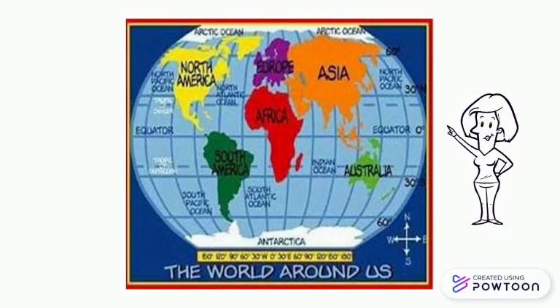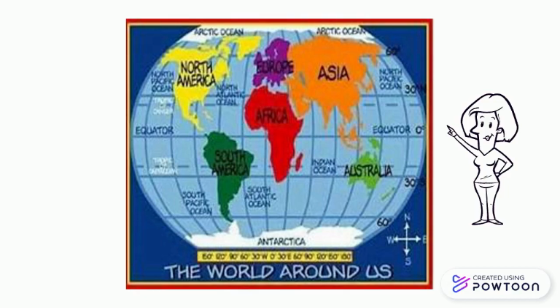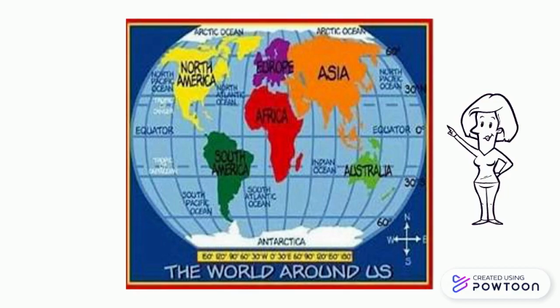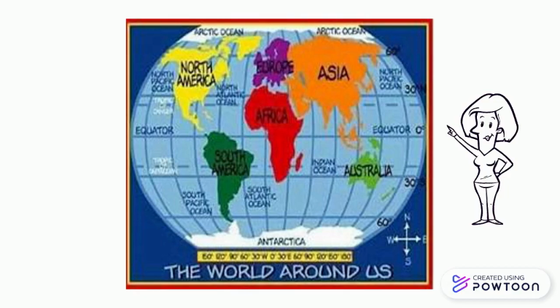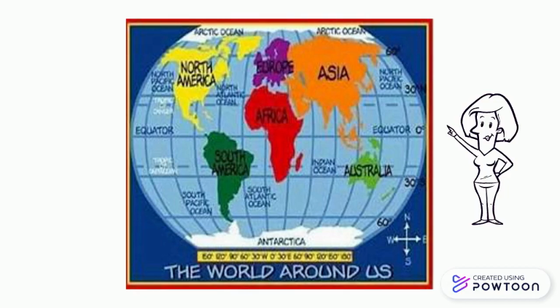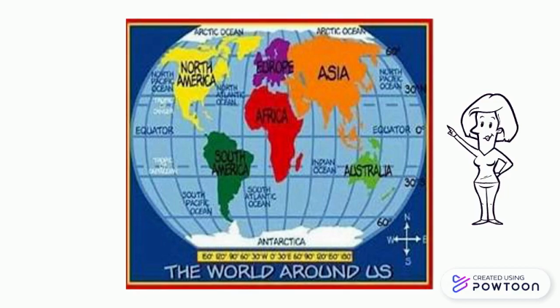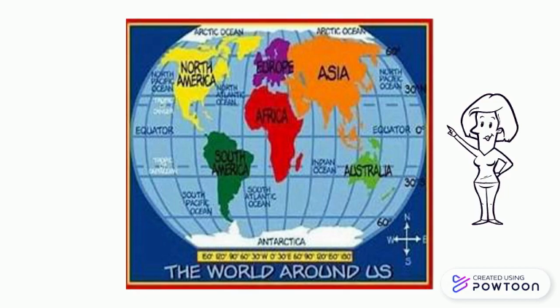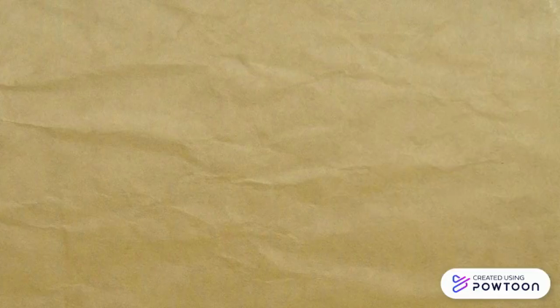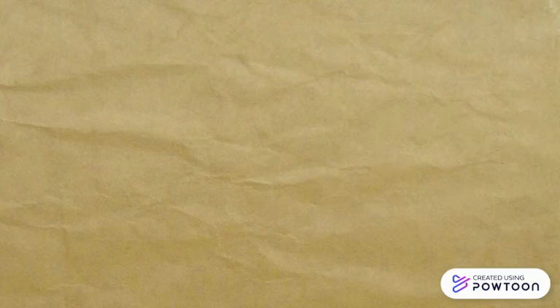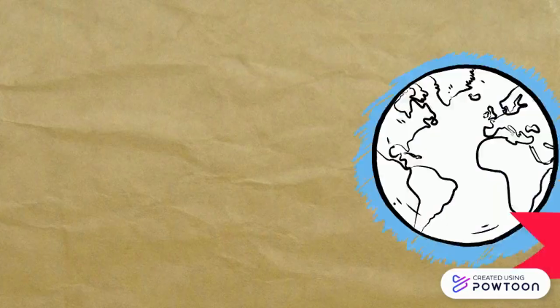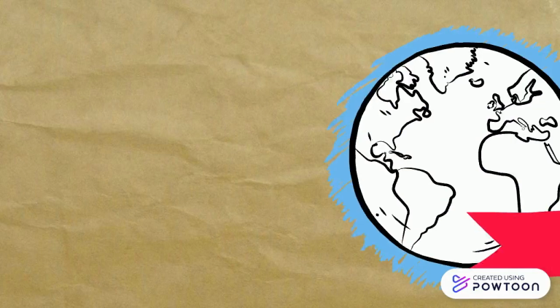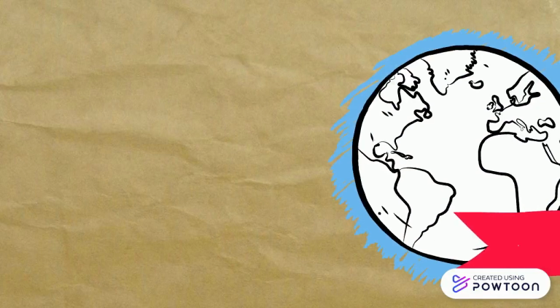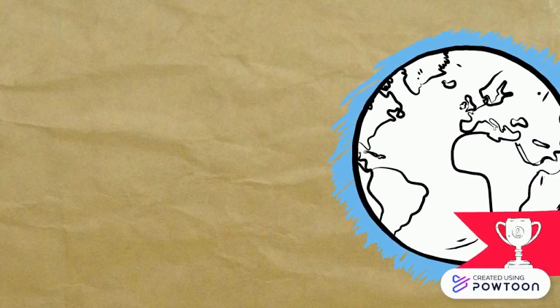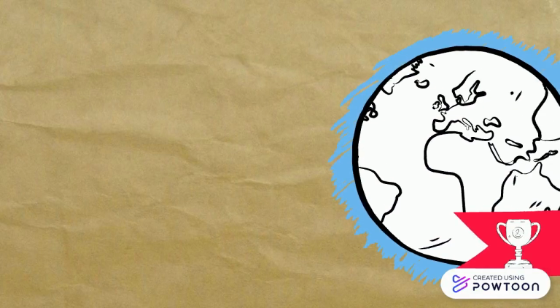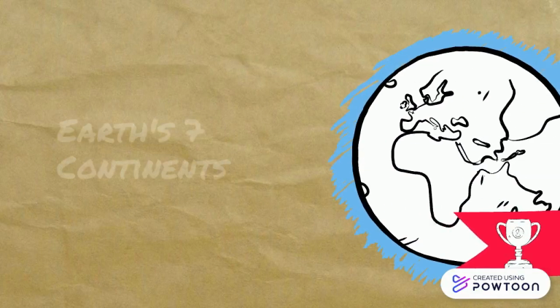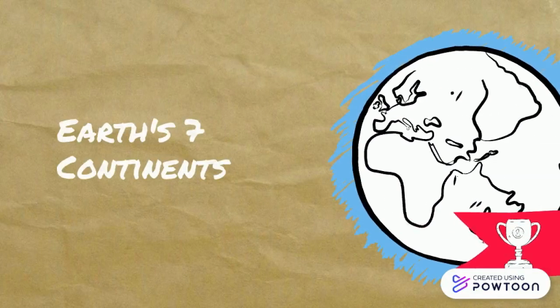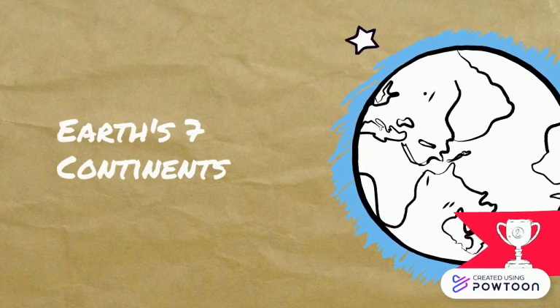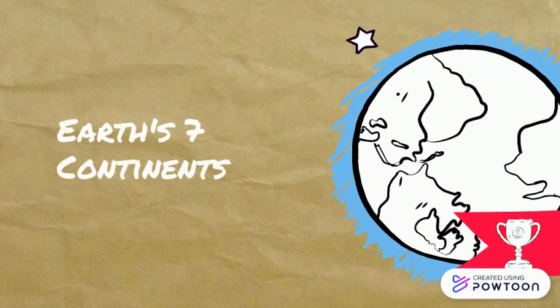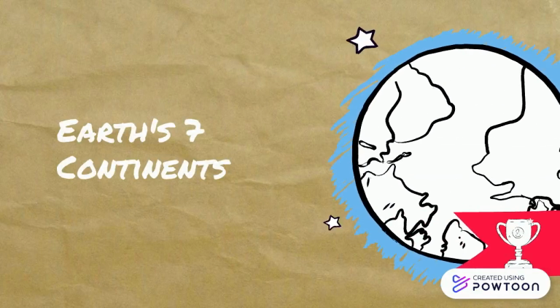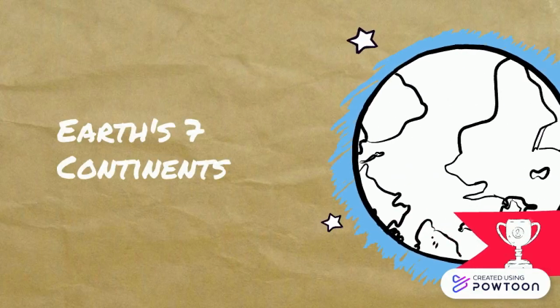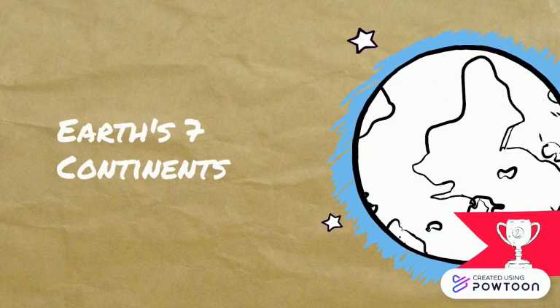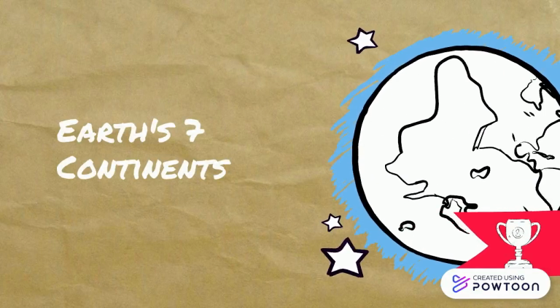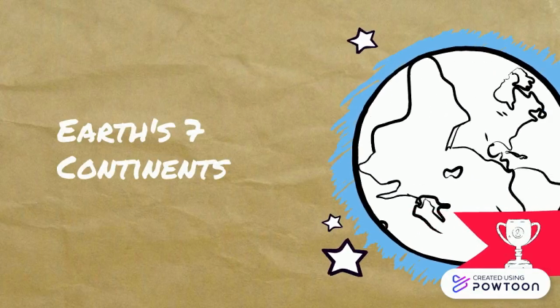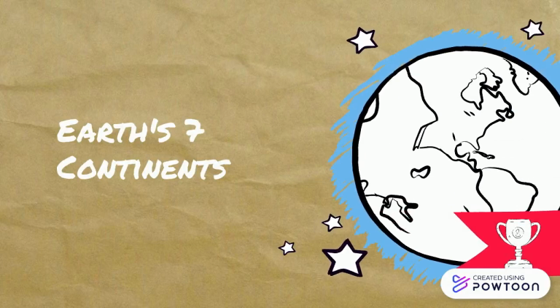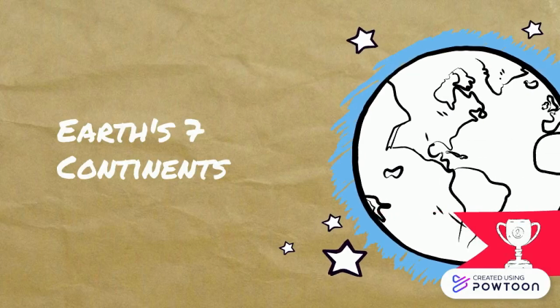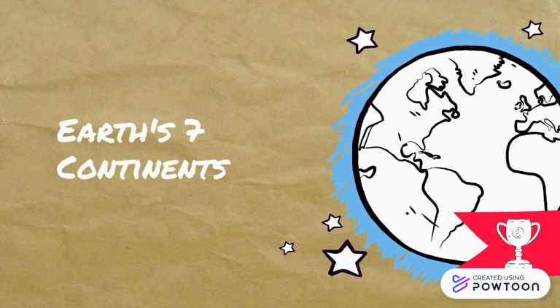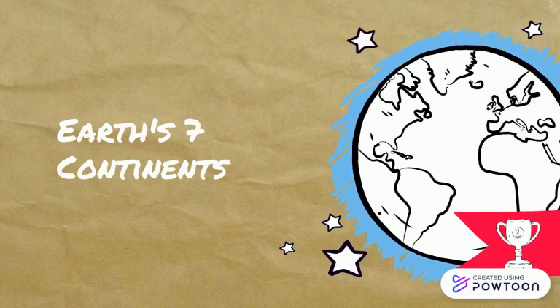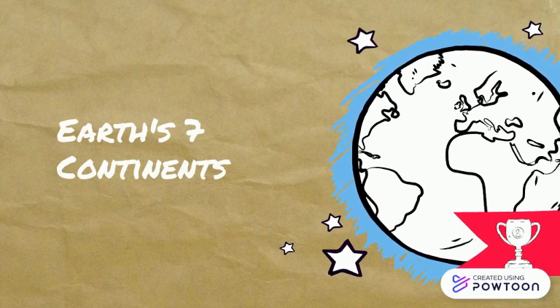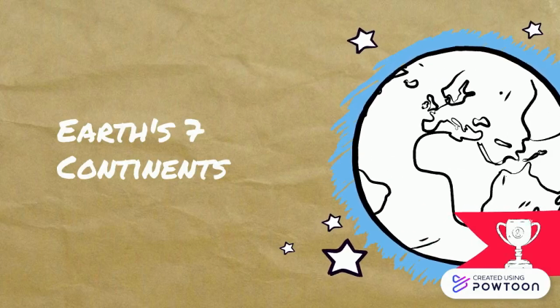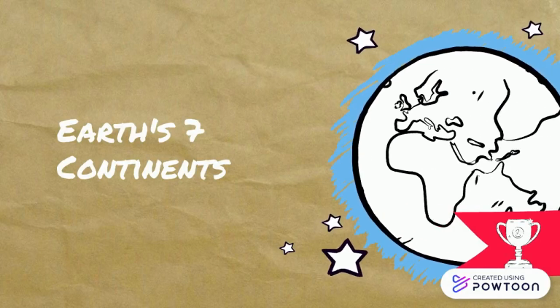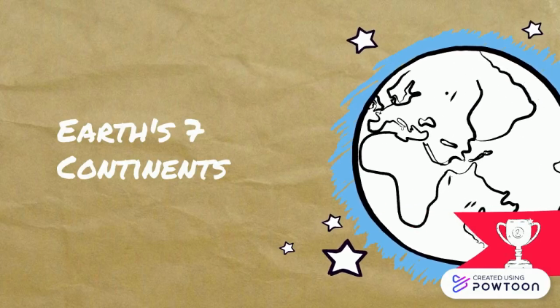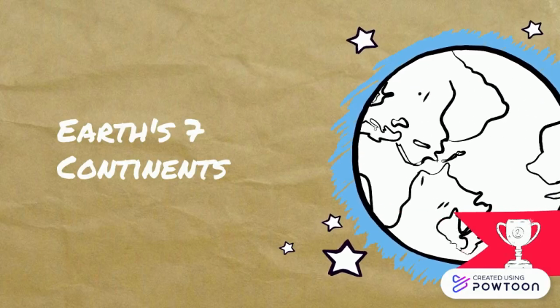How many continents can you name? I hope you enjoyed learning about the seven continents. I'll see you next time!